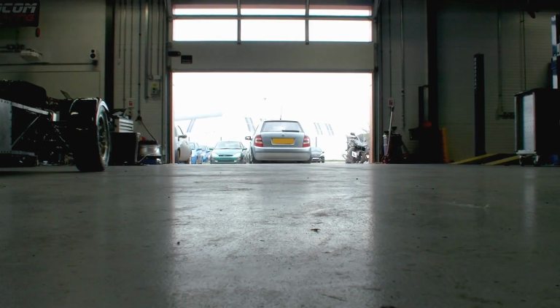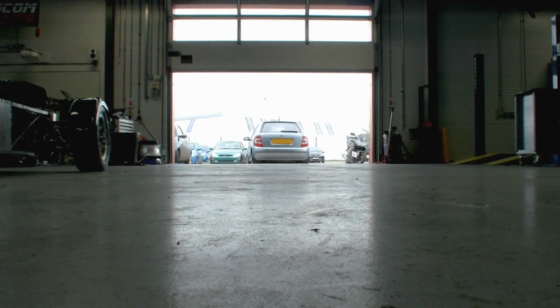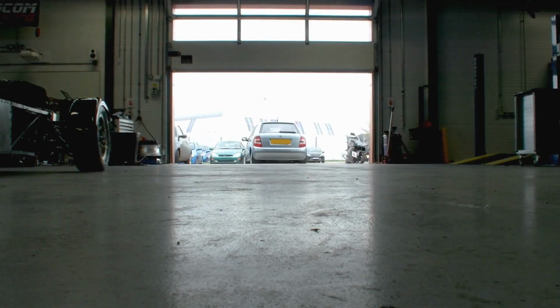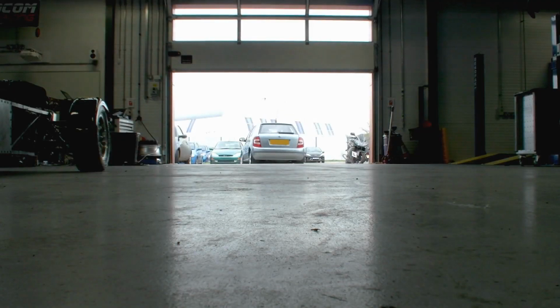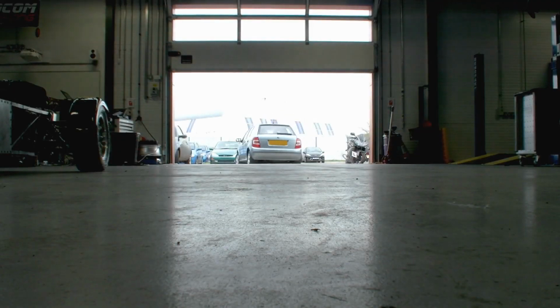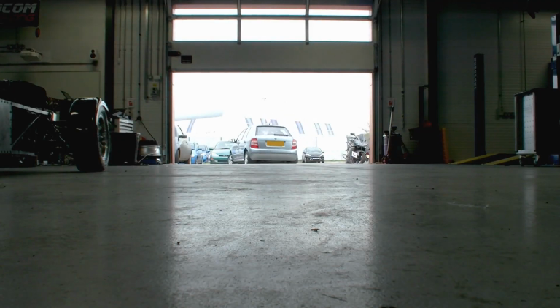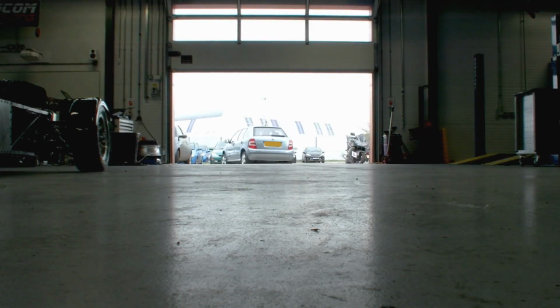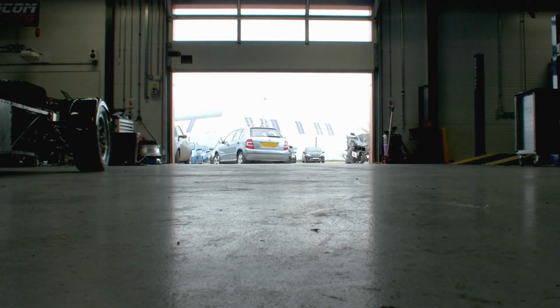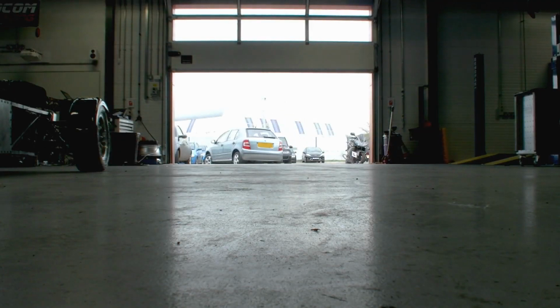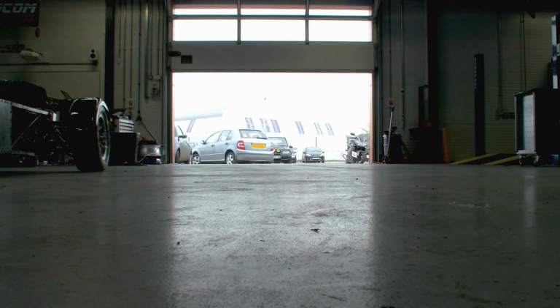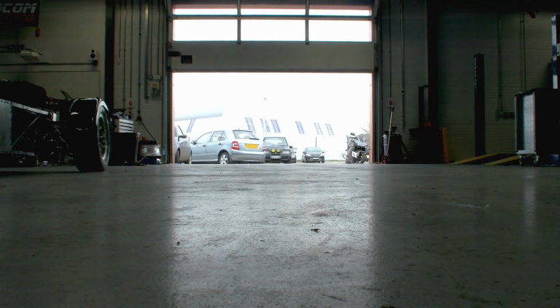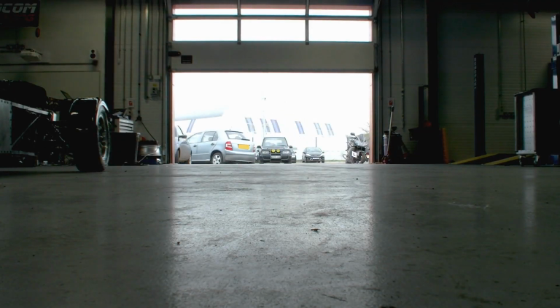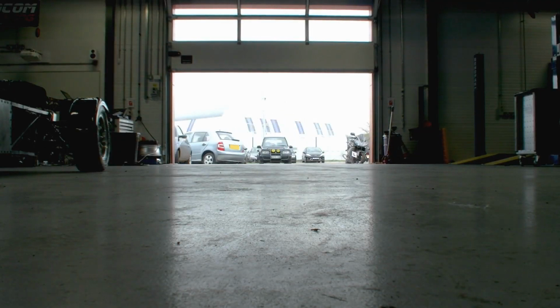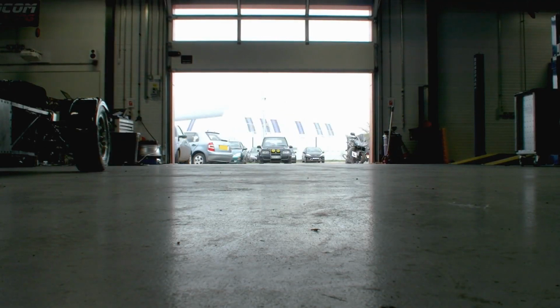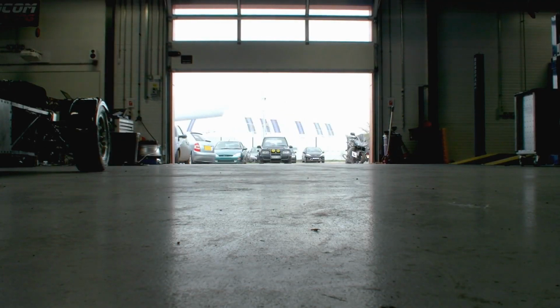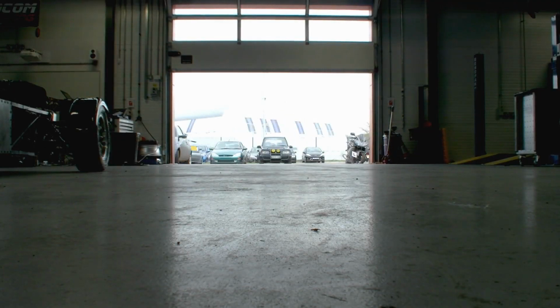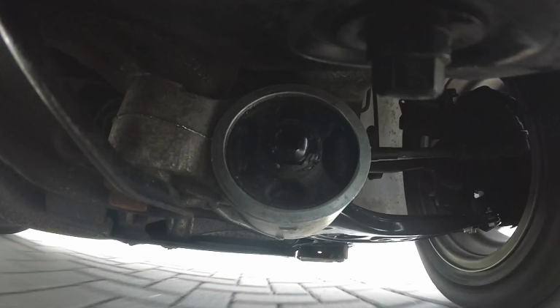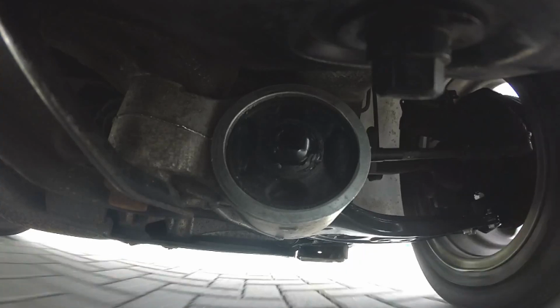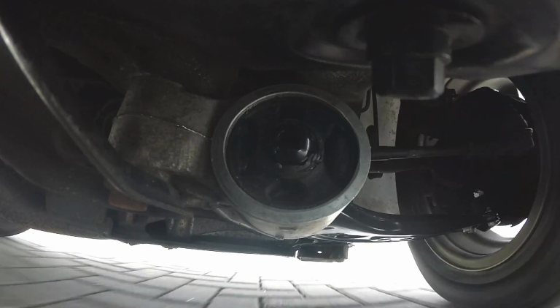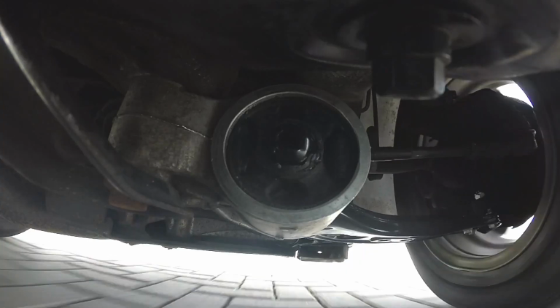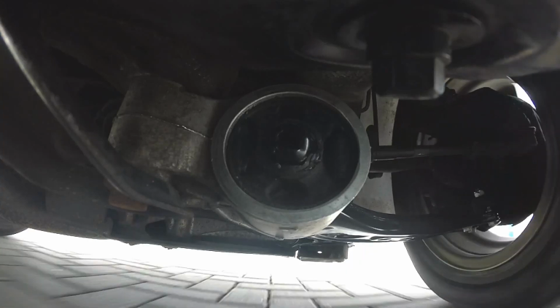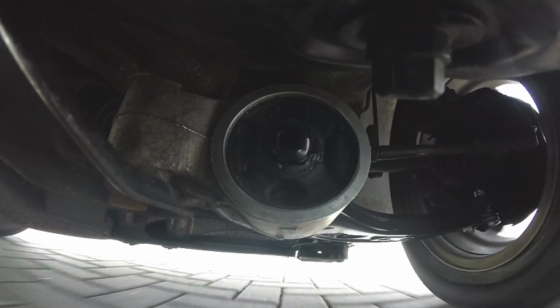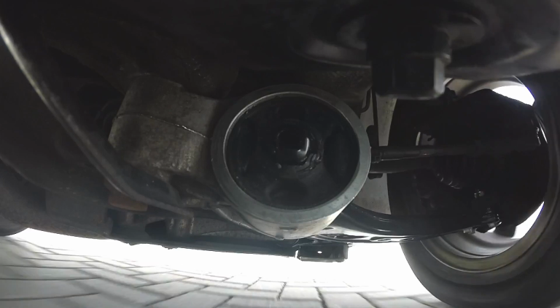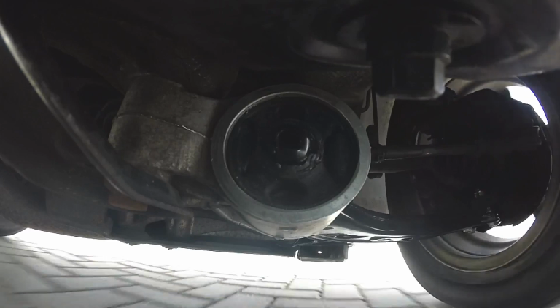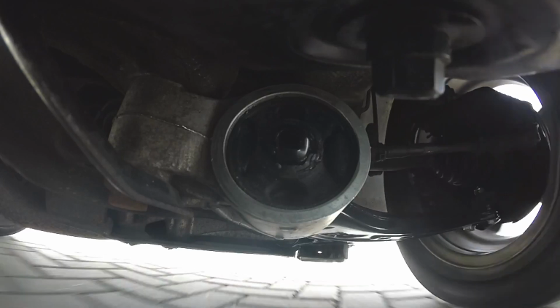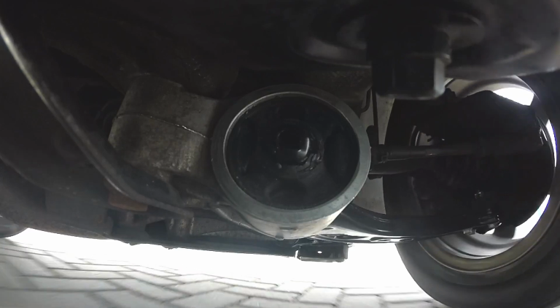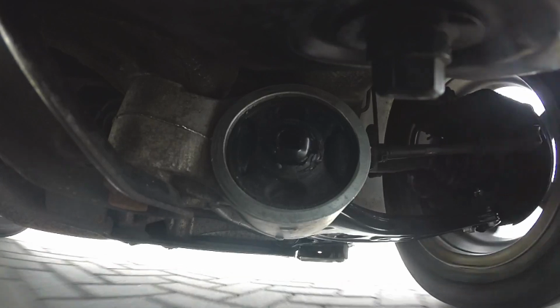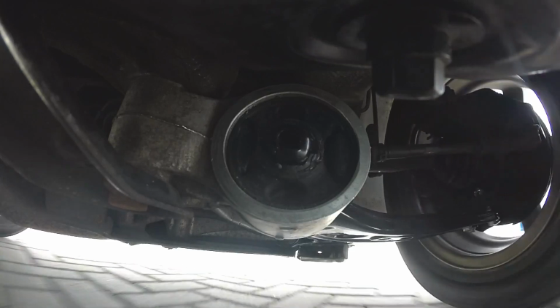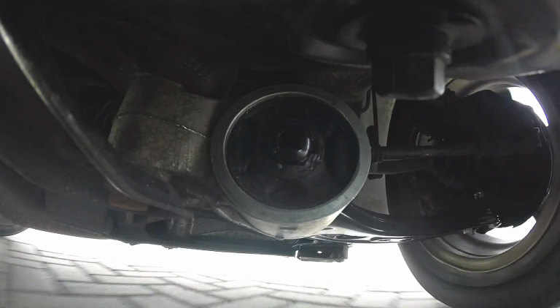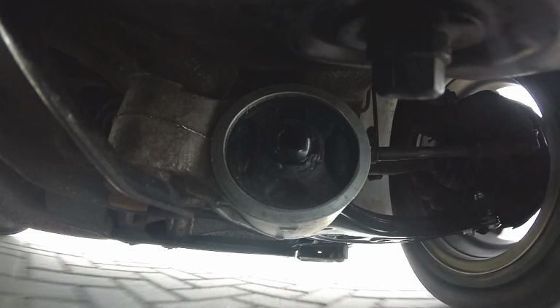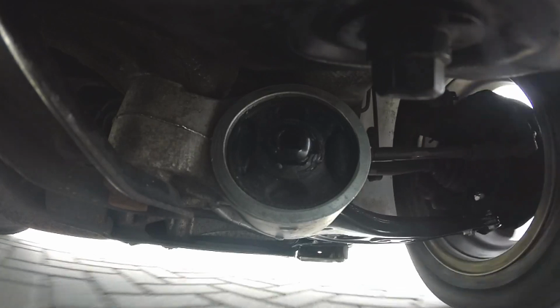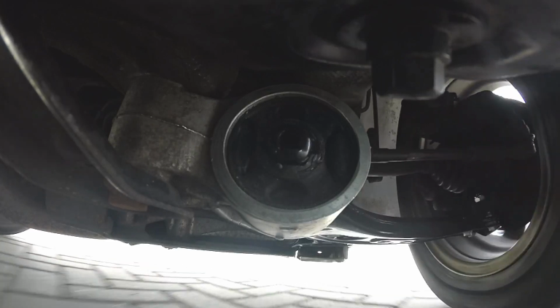Finally, road test the vehicle to check for correct operation of the suspension and steering.